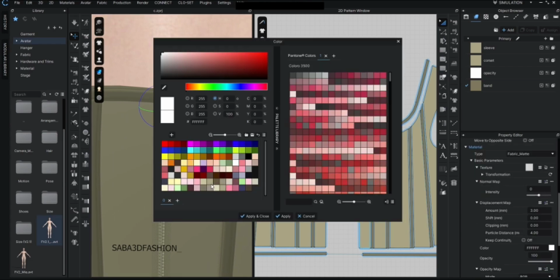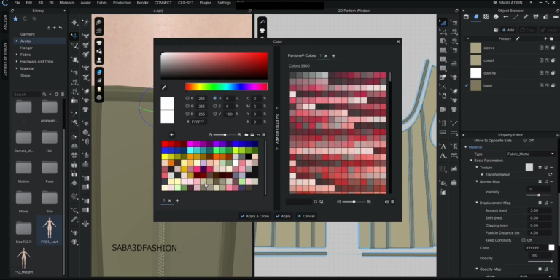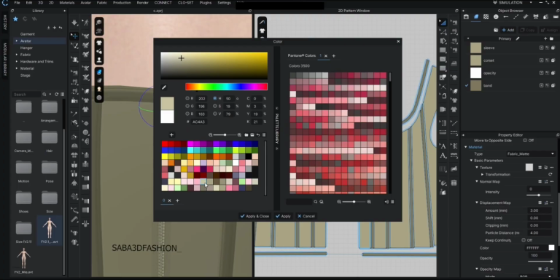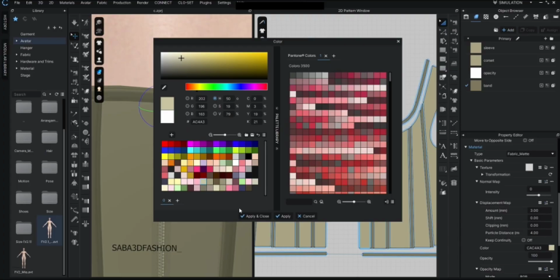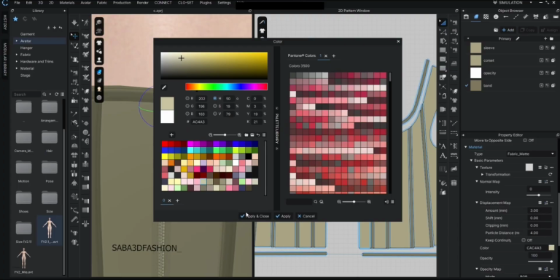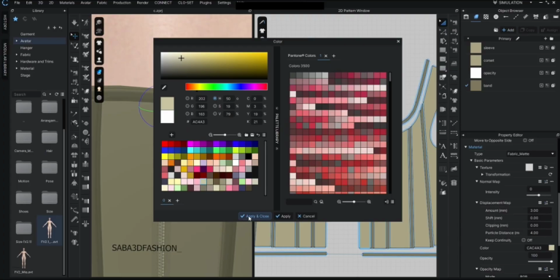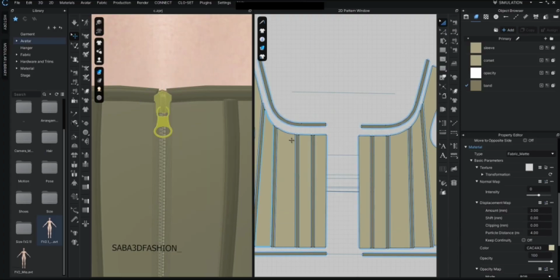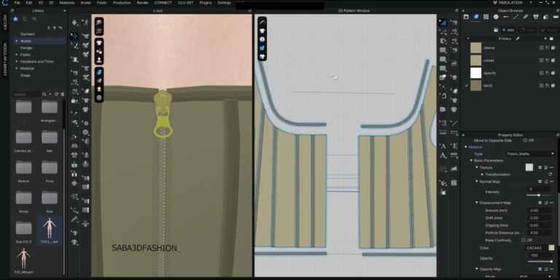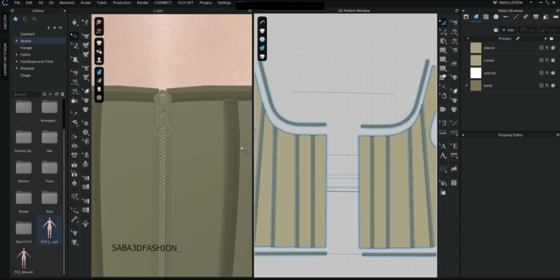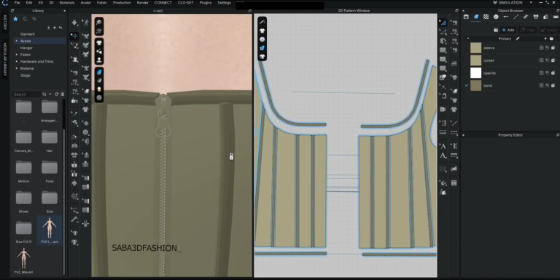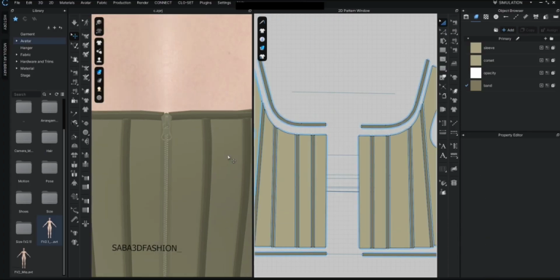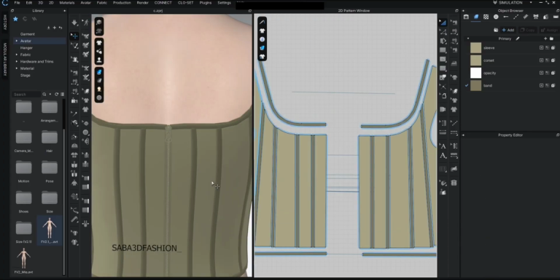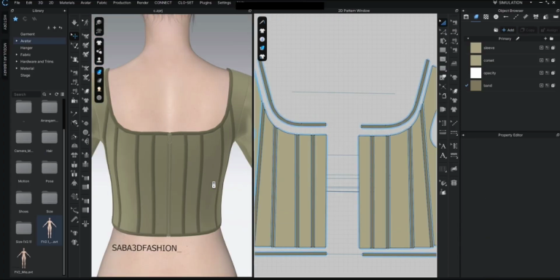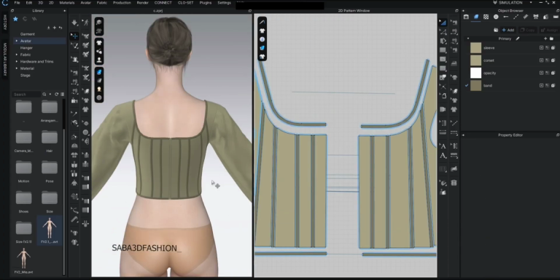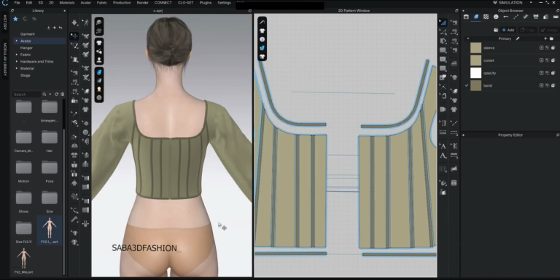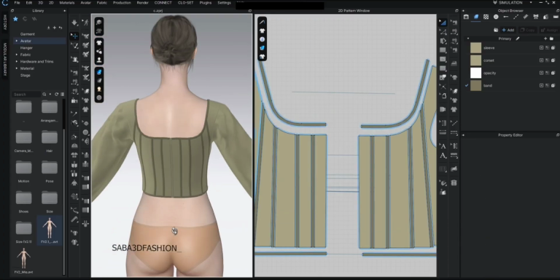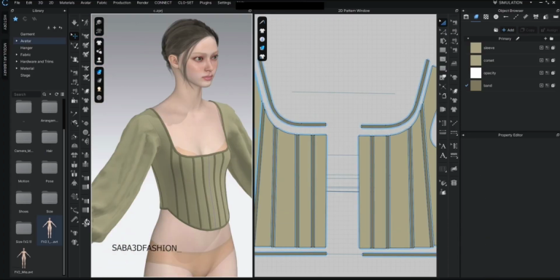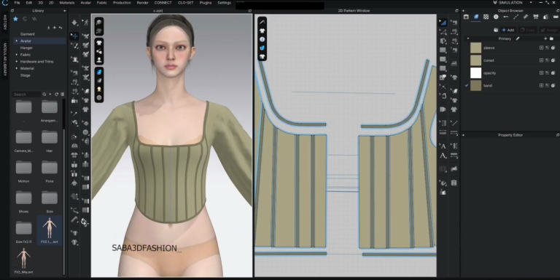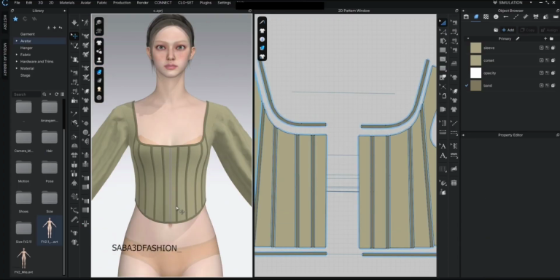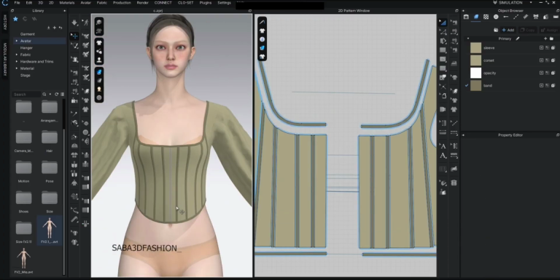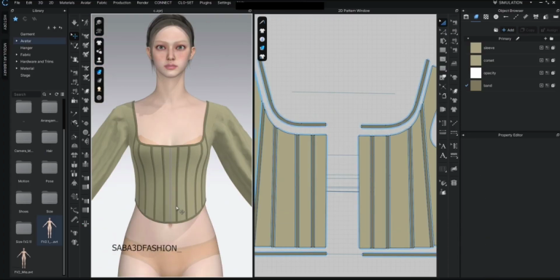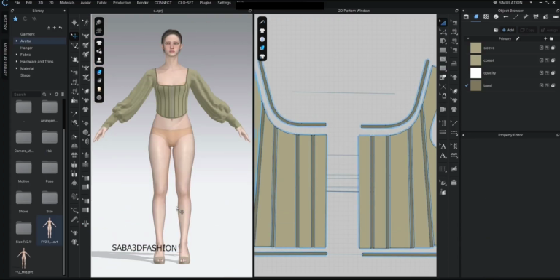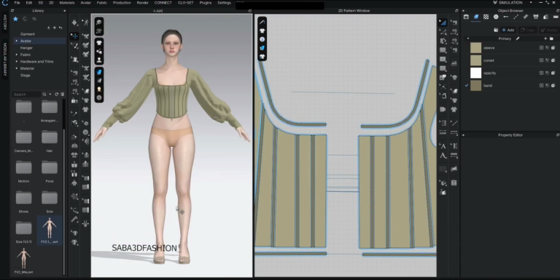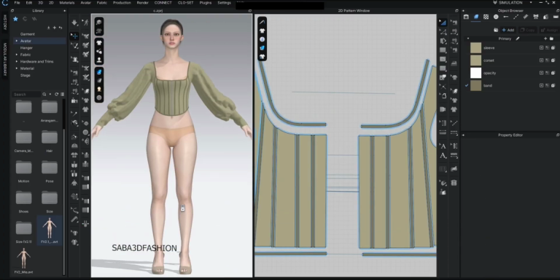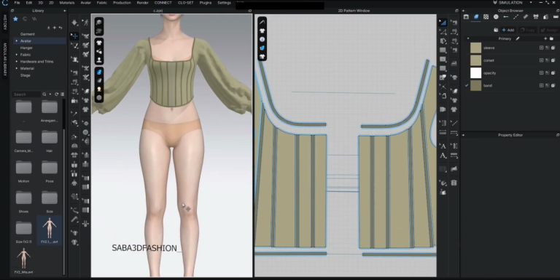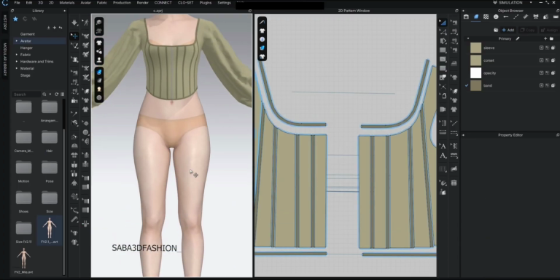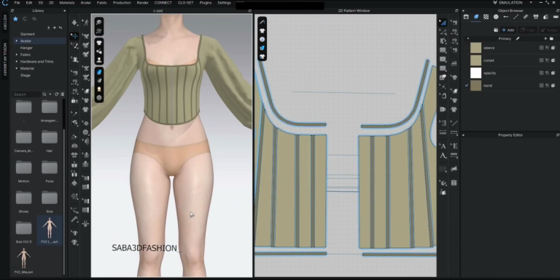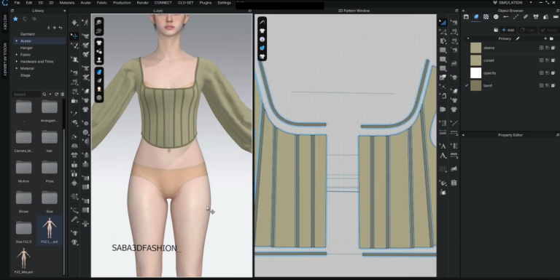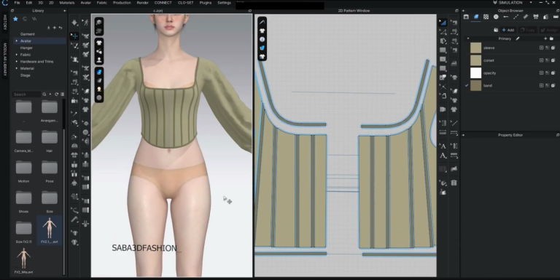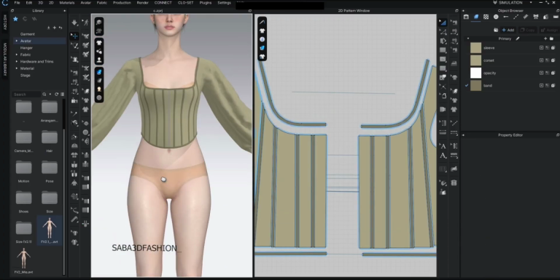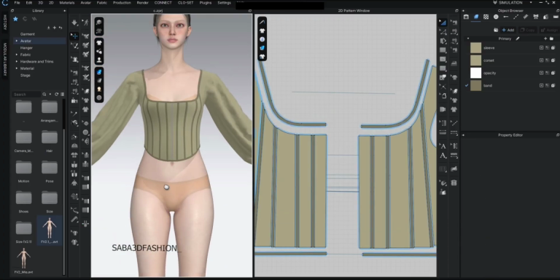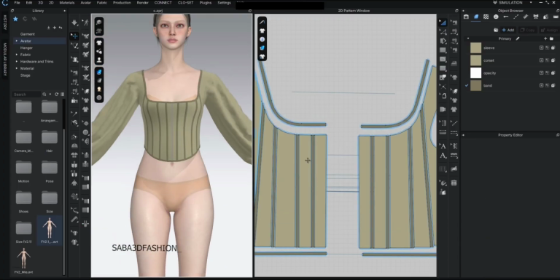And that's how we add boning structure and a functional zipper to the corset.